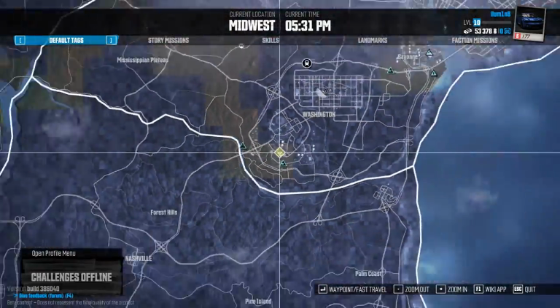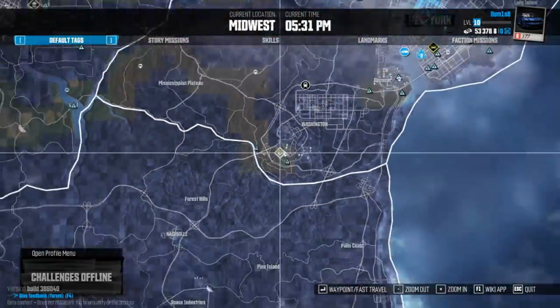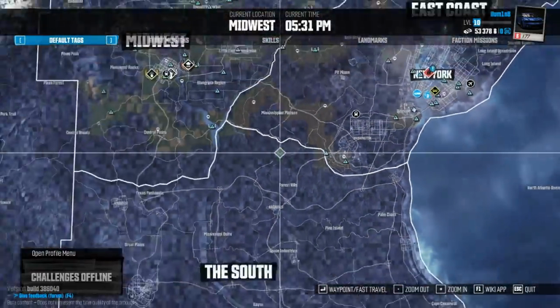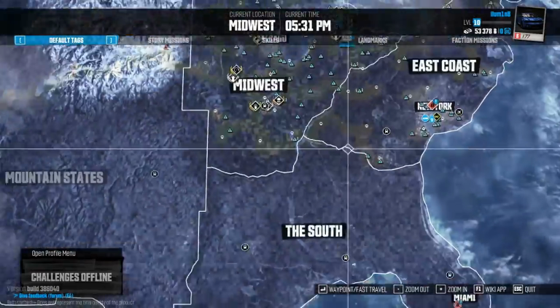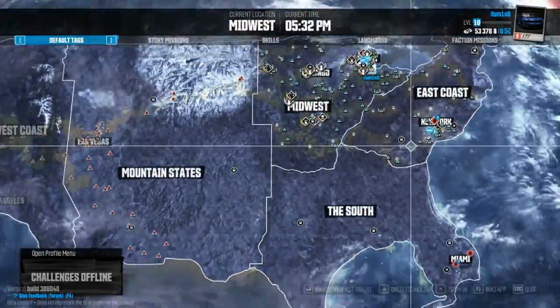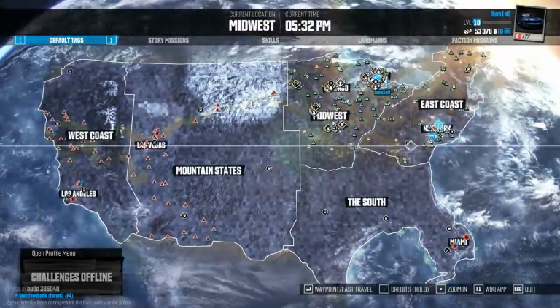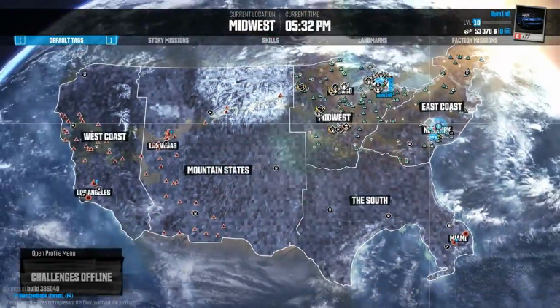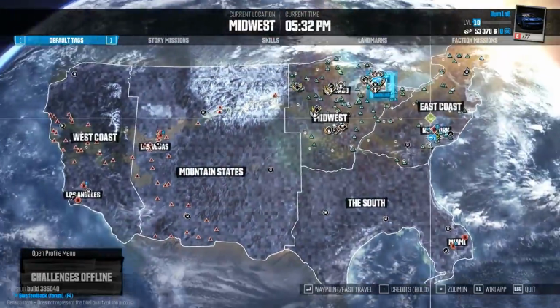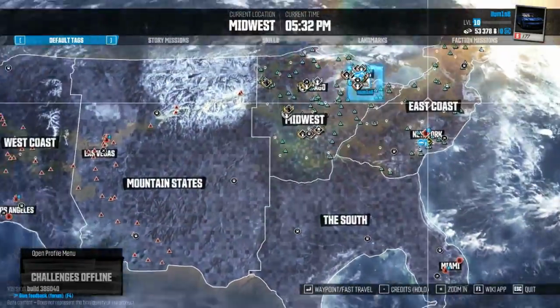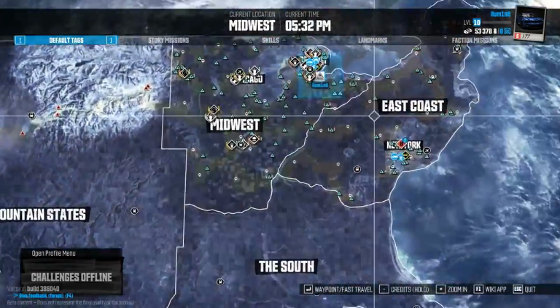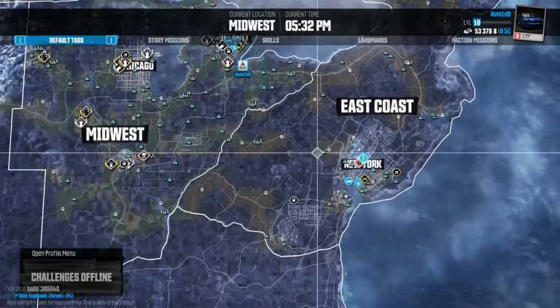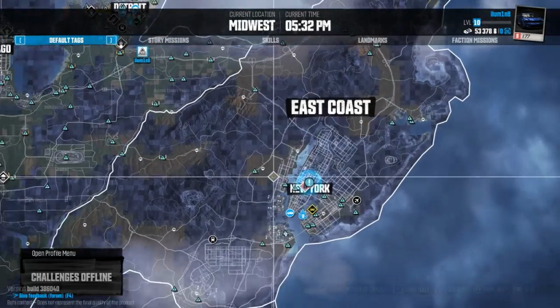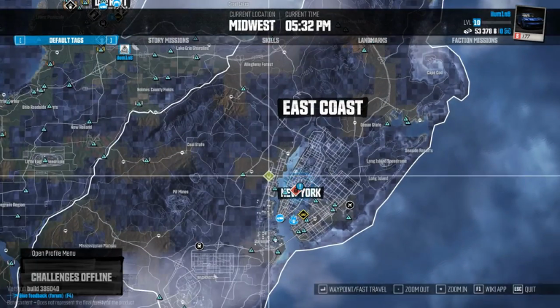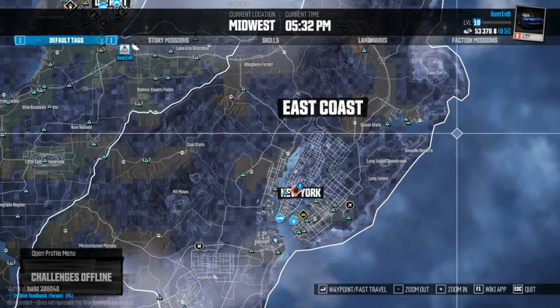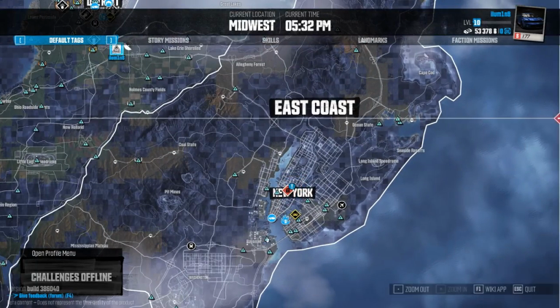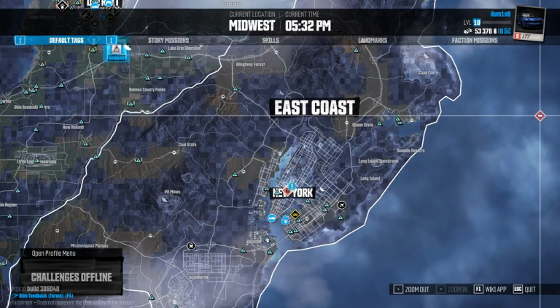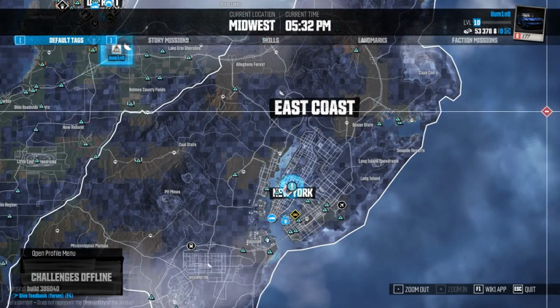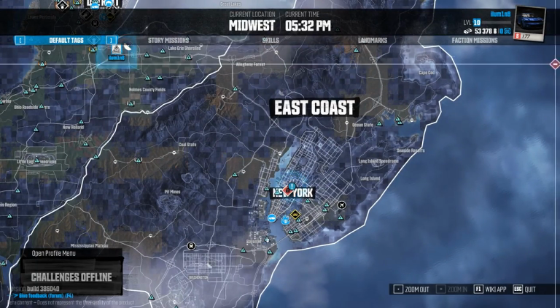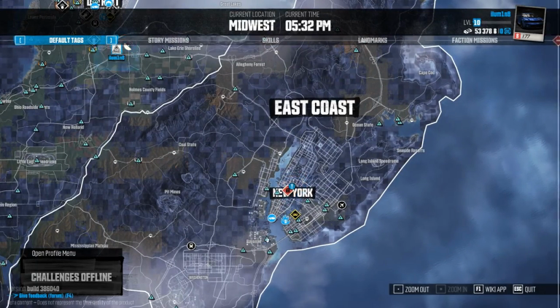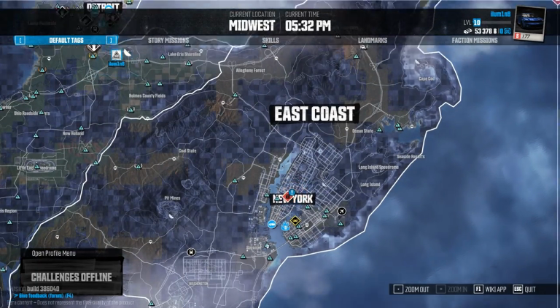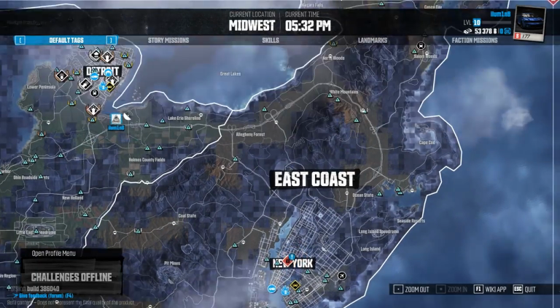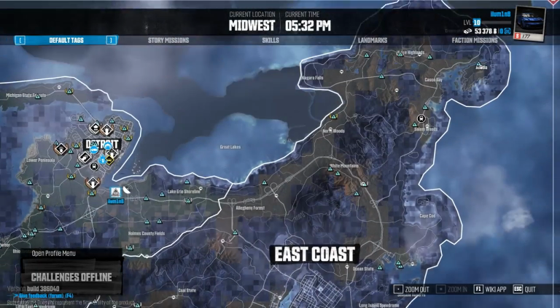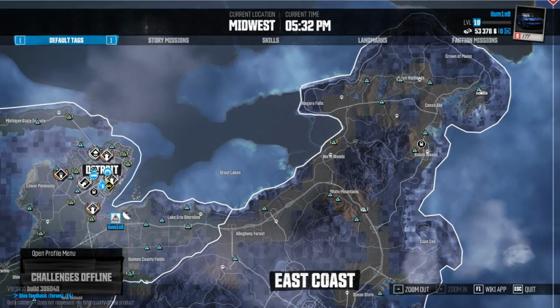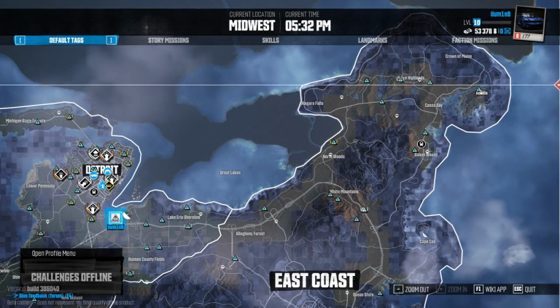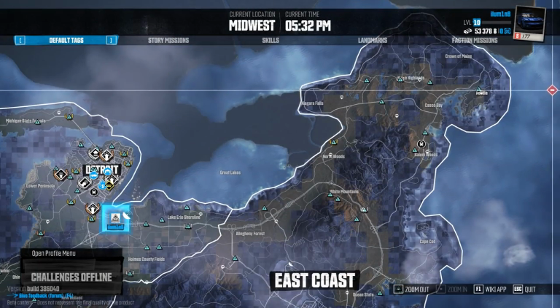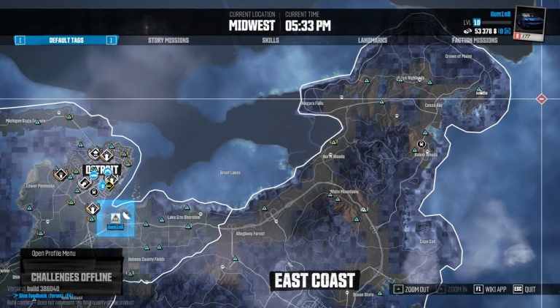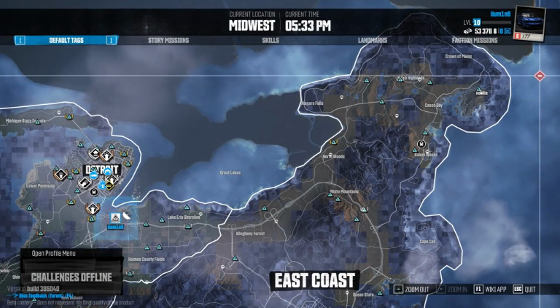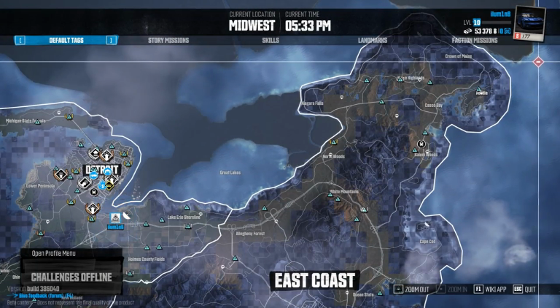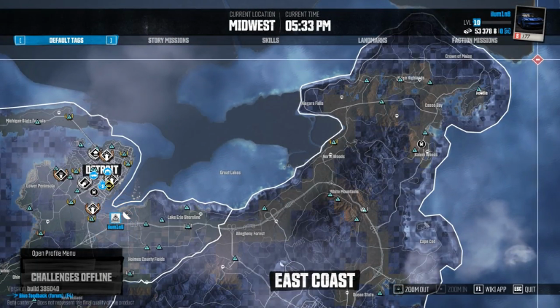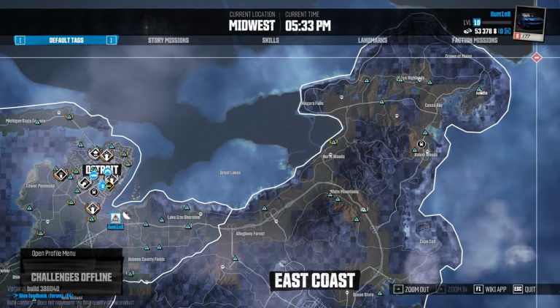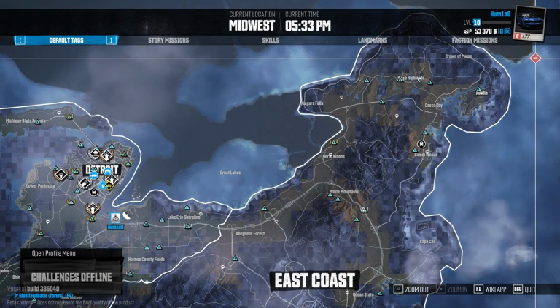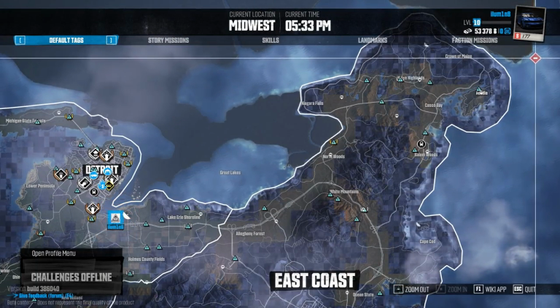And that's all the twenty locations in the East Coast. I hope this guide has helped you find all your kit car parts, and enjoy the new ride.